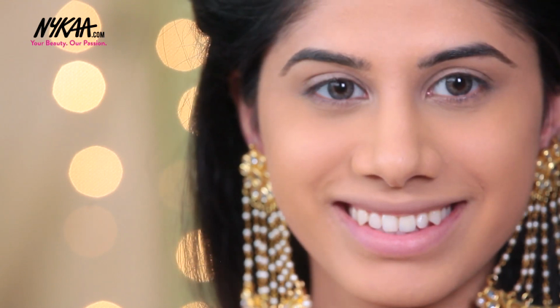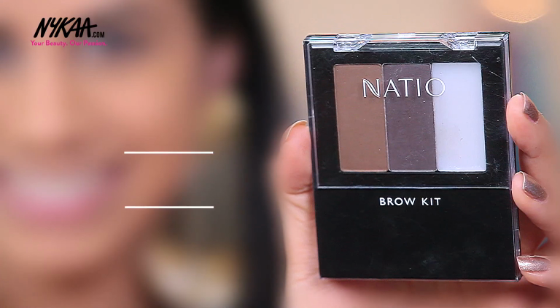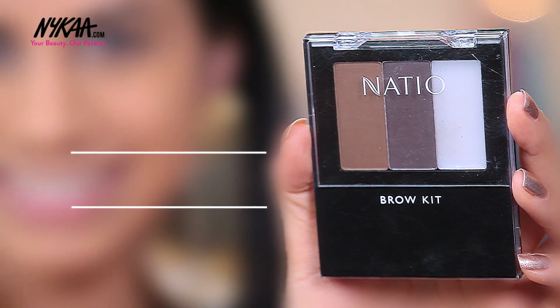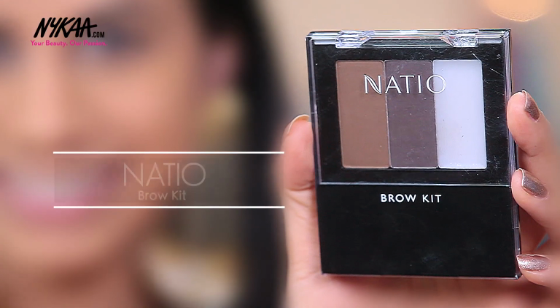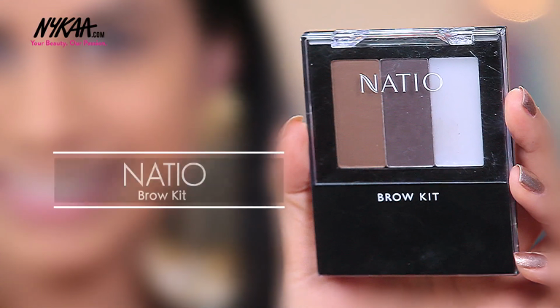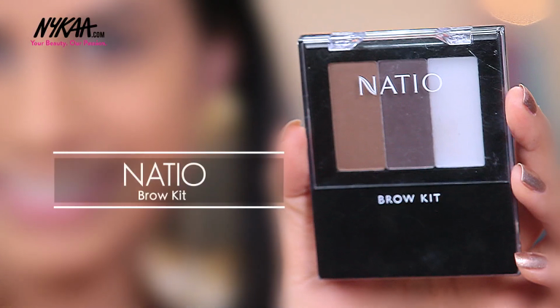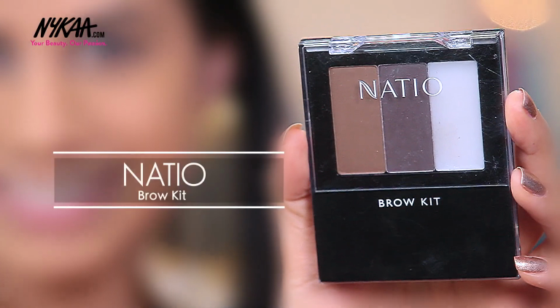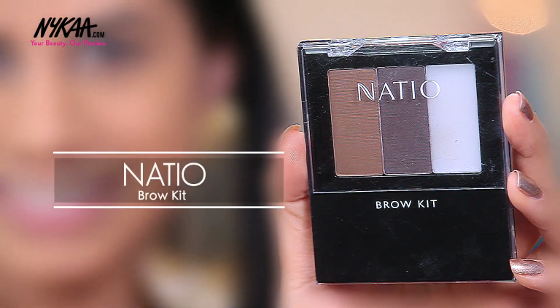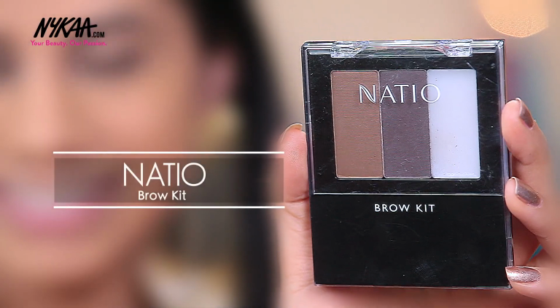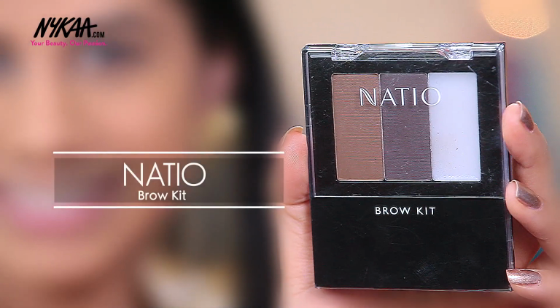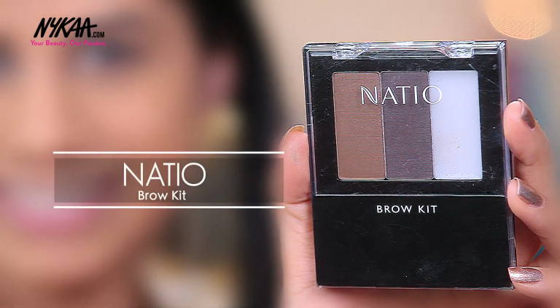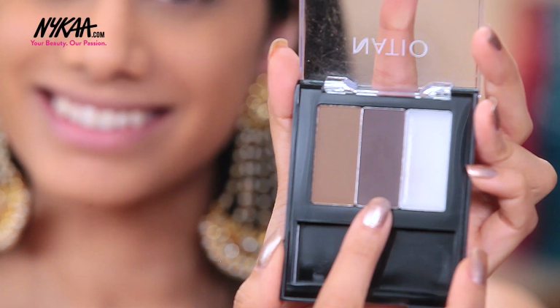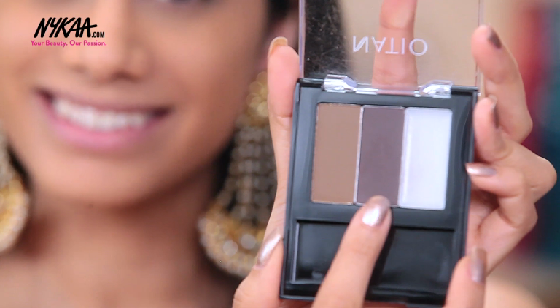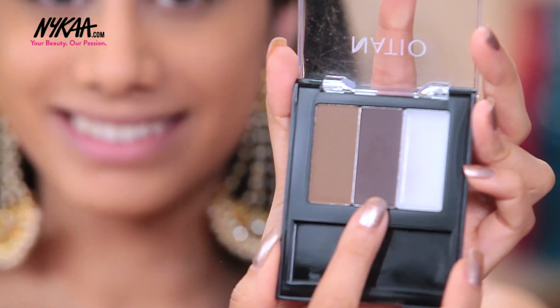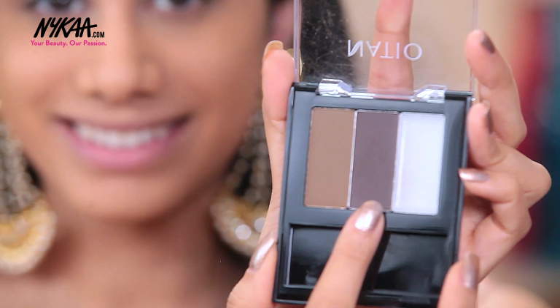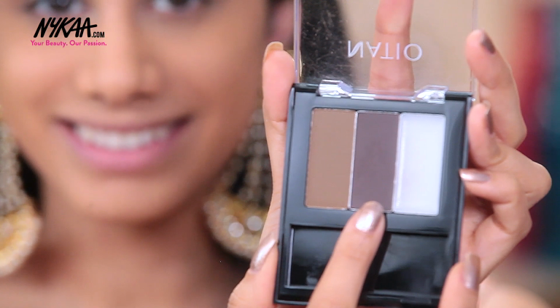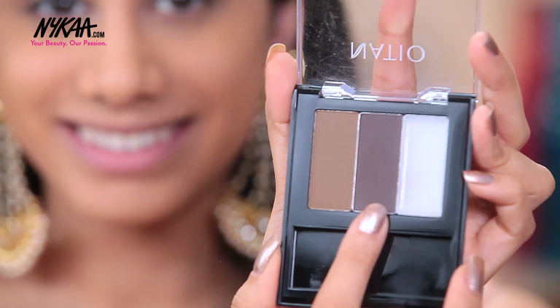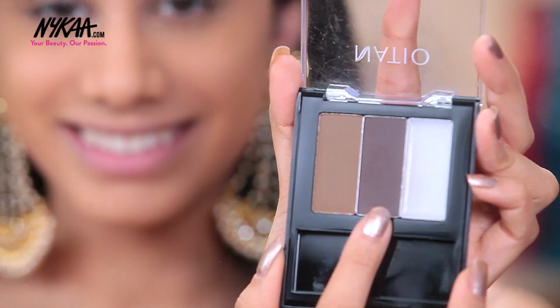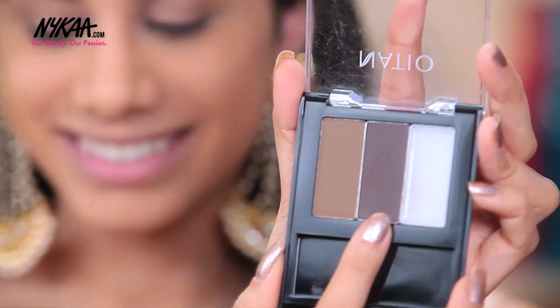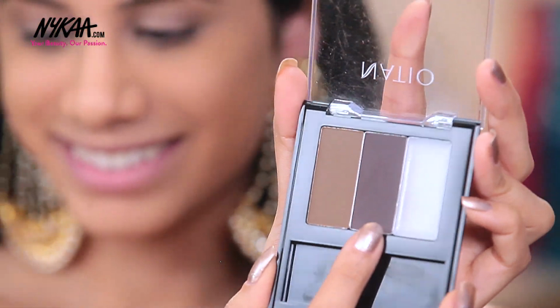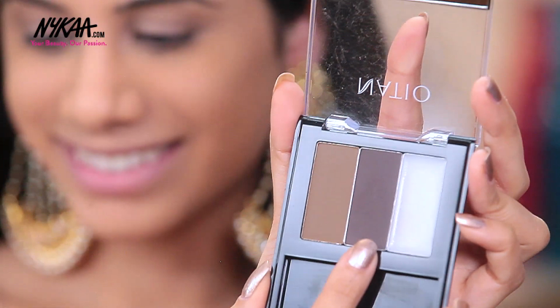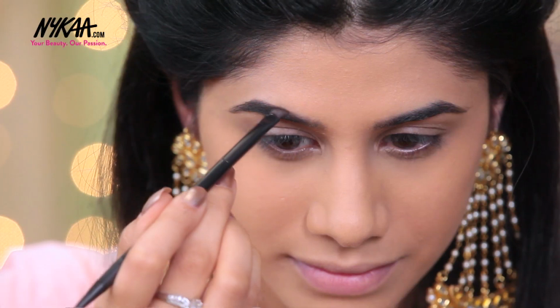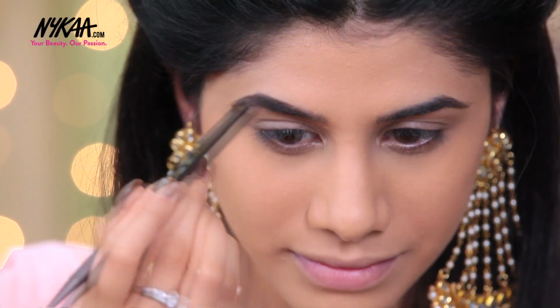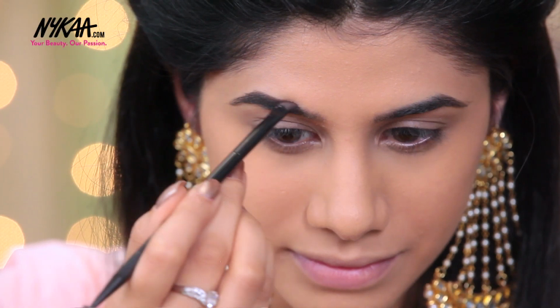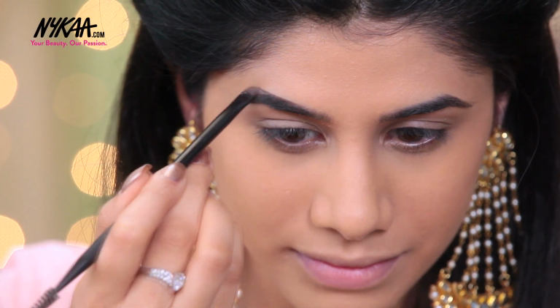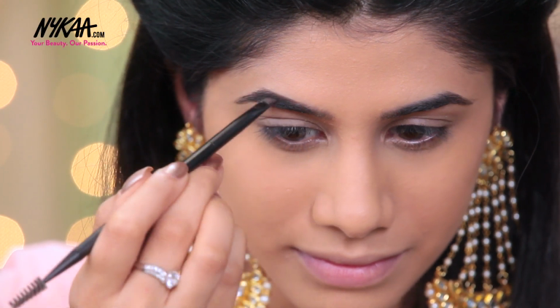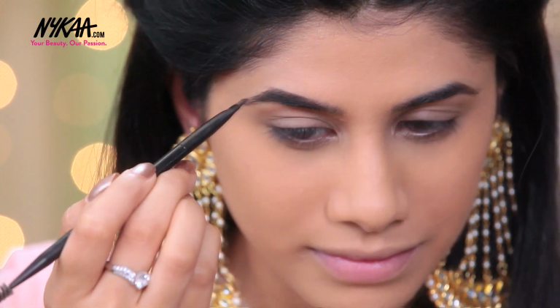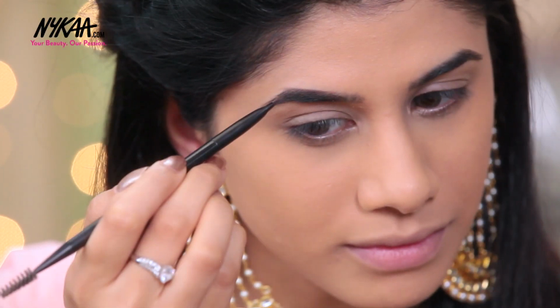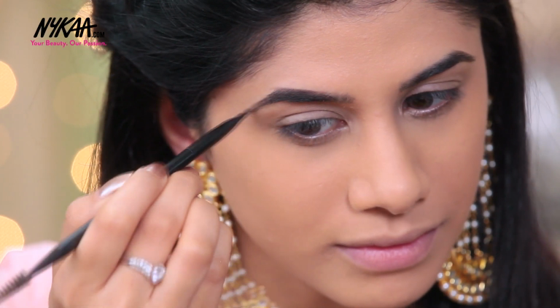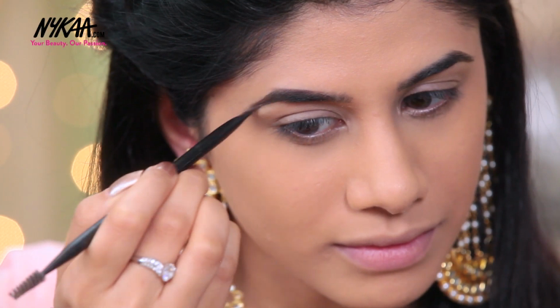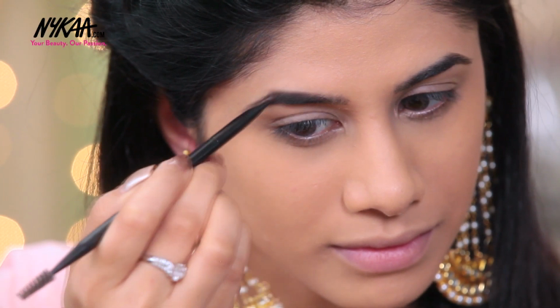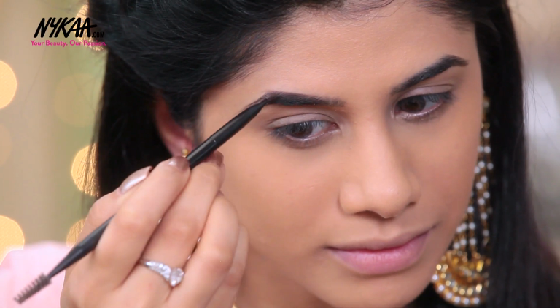For brows, I'm going to take the Natio Brow Kit. I'm taking this dark brown shade and I'm going to fill my brows in very naturally.